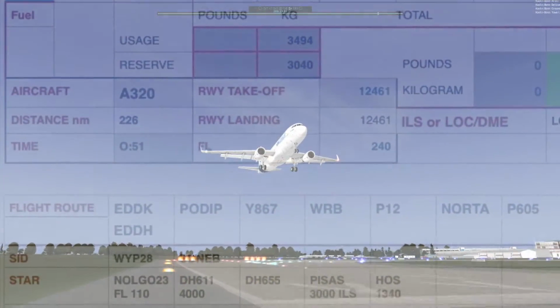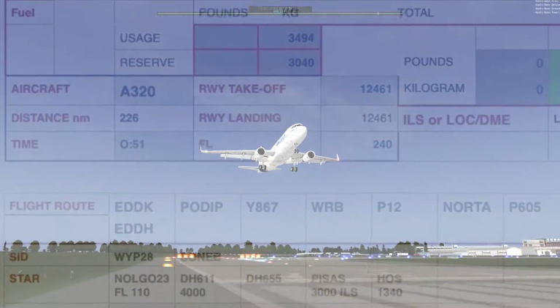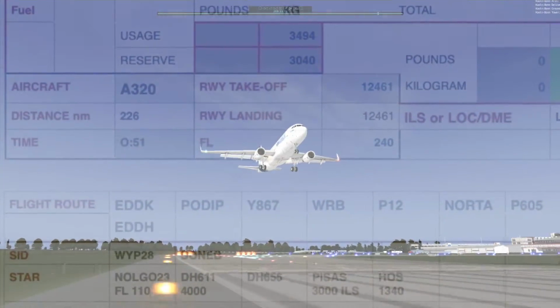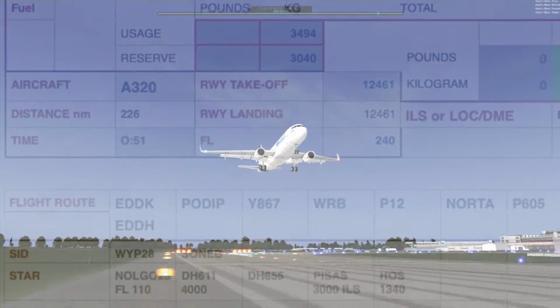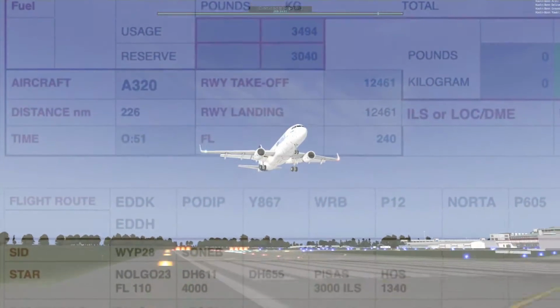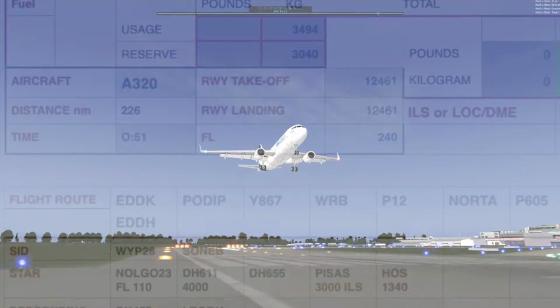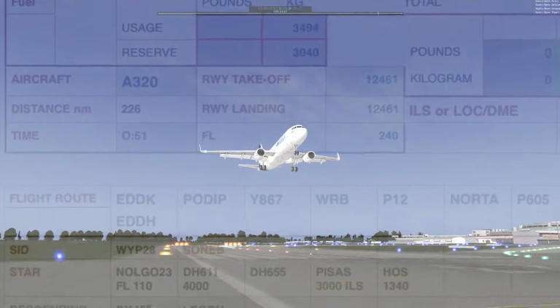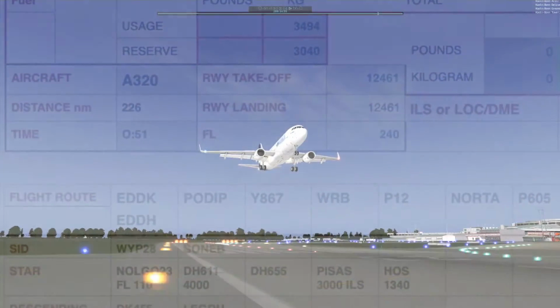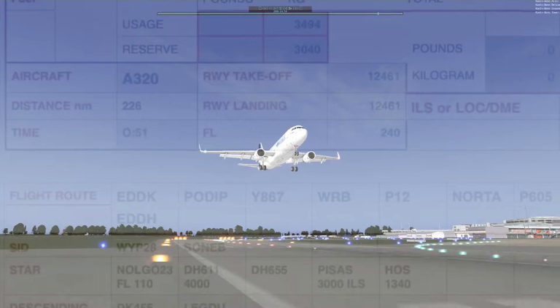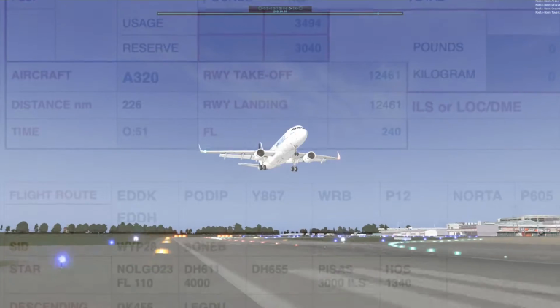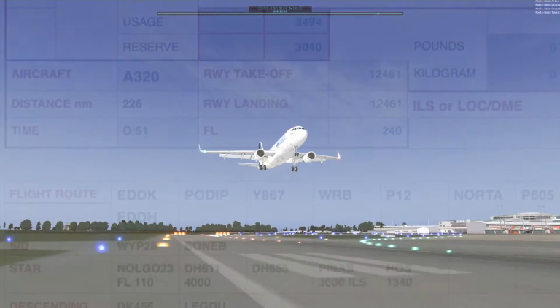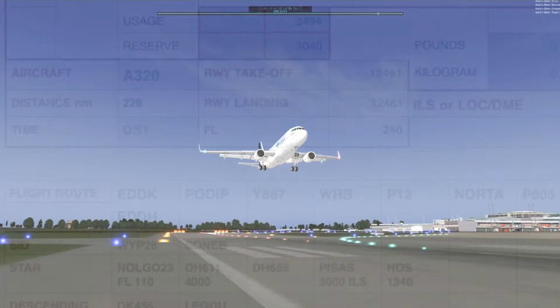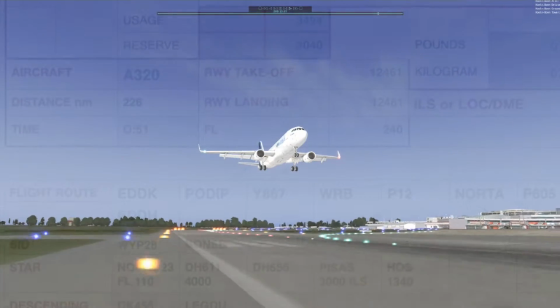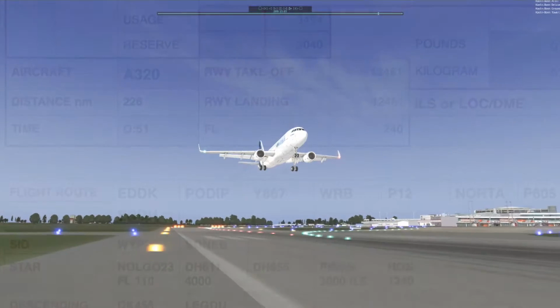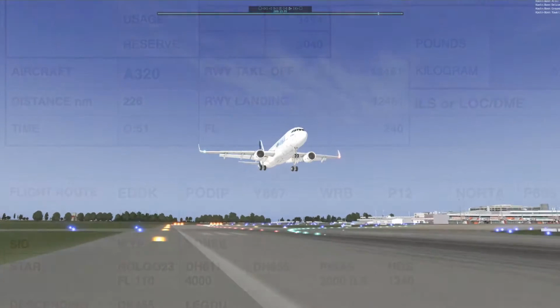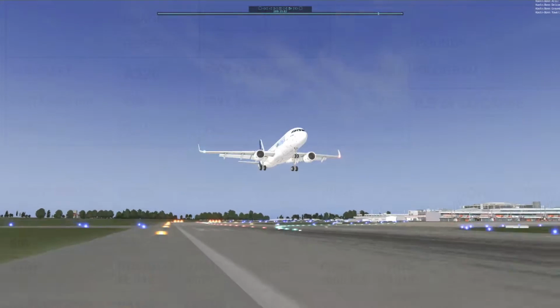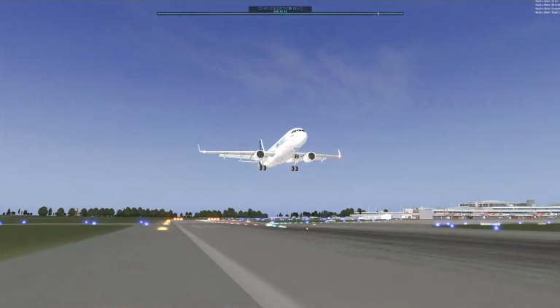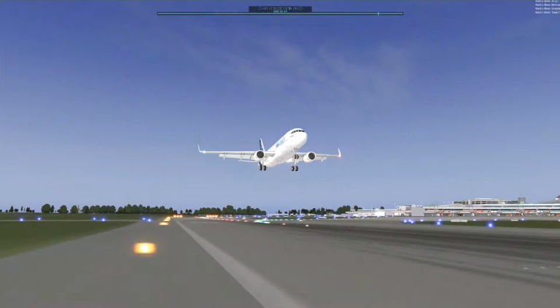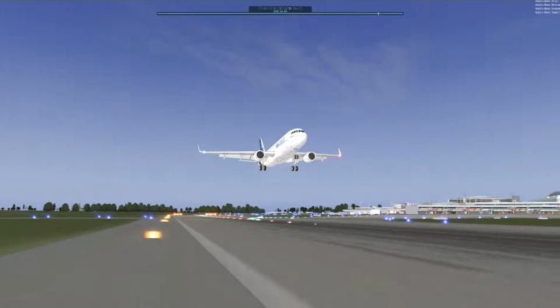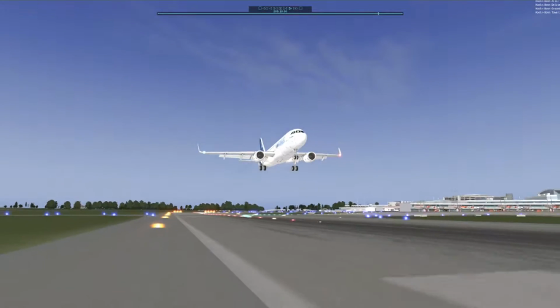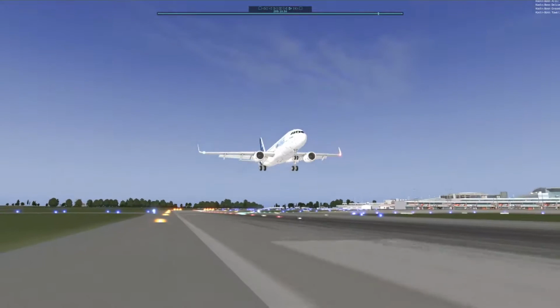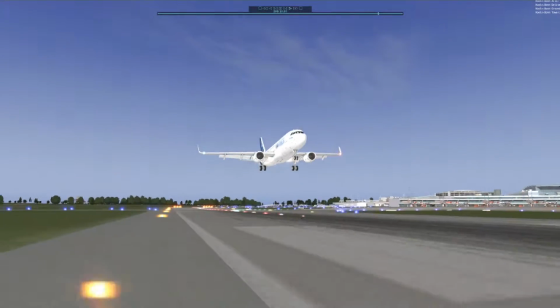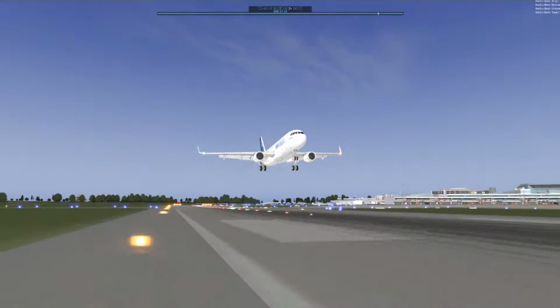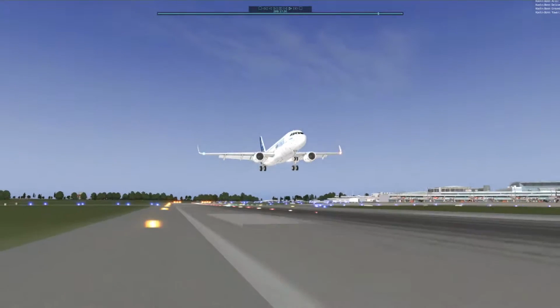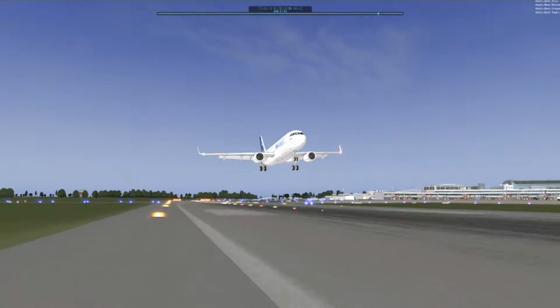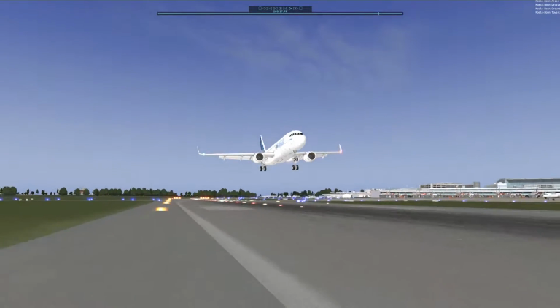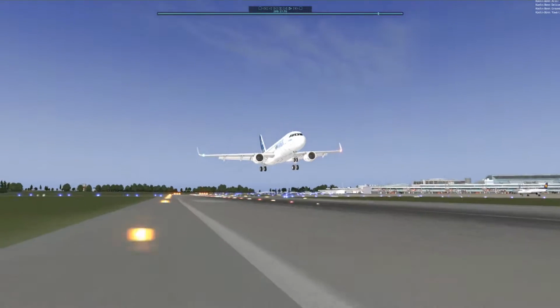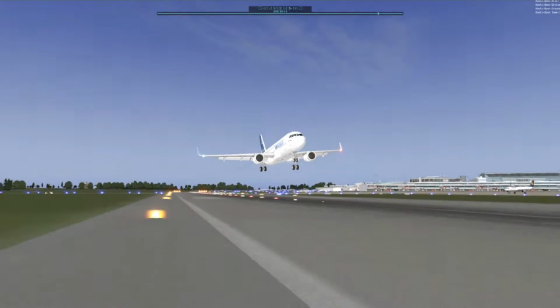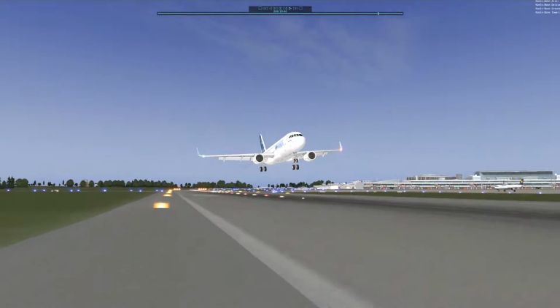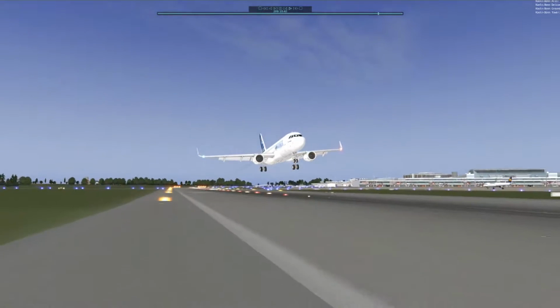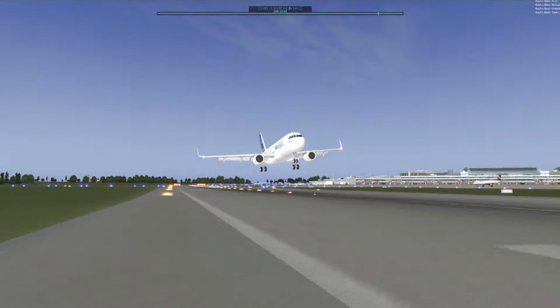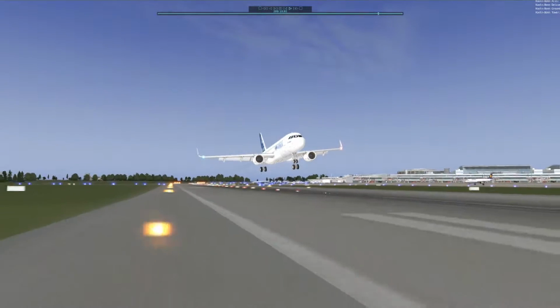100%, 50%, 40%, 30%, 20% — speed callouts during the landing rollout.